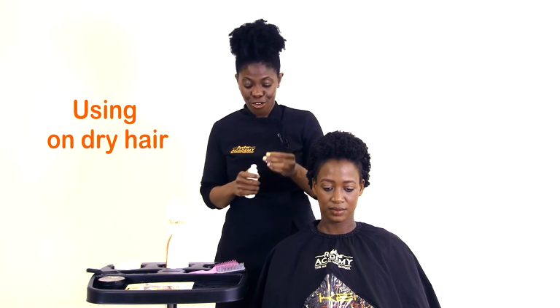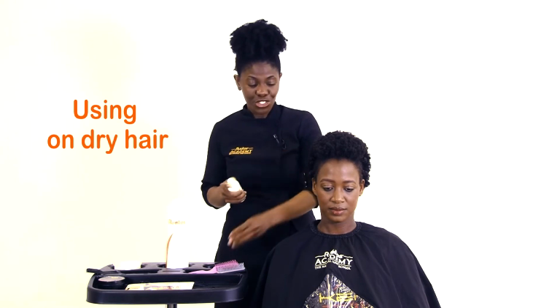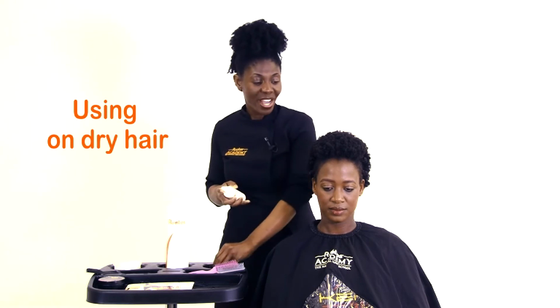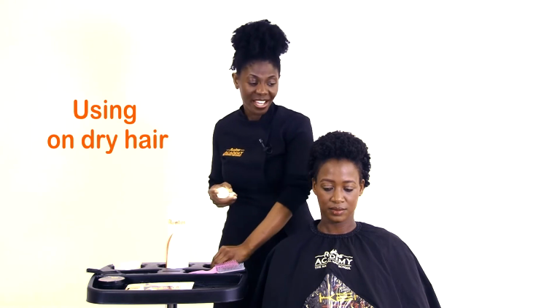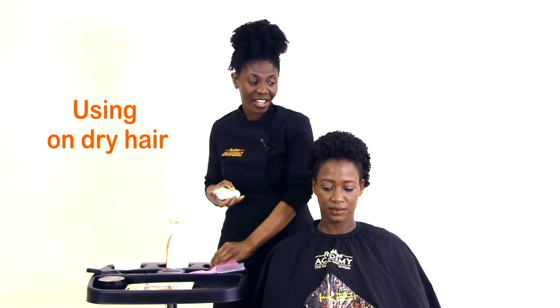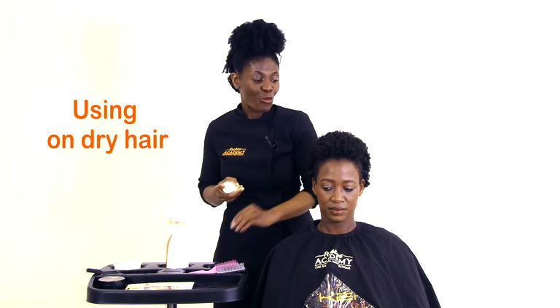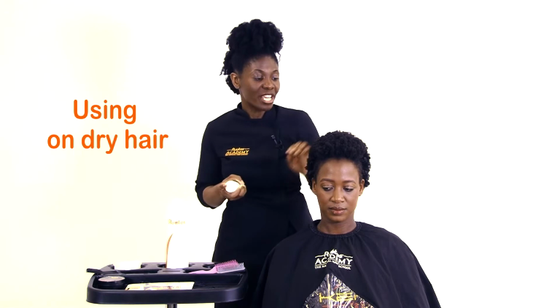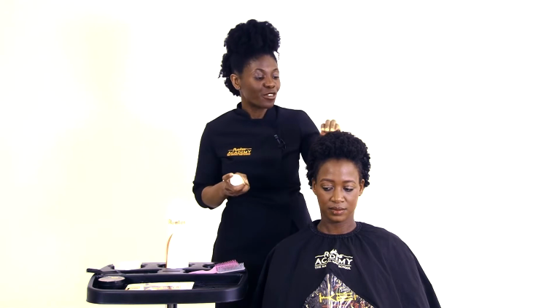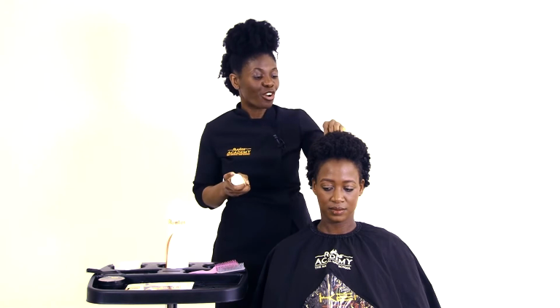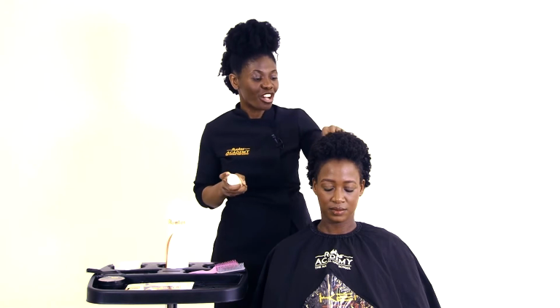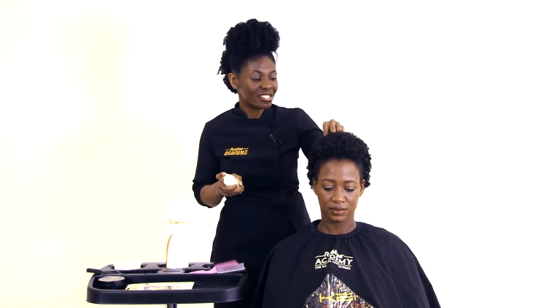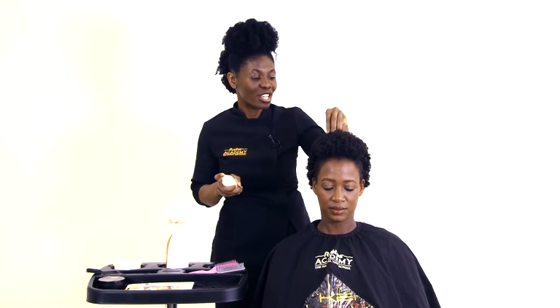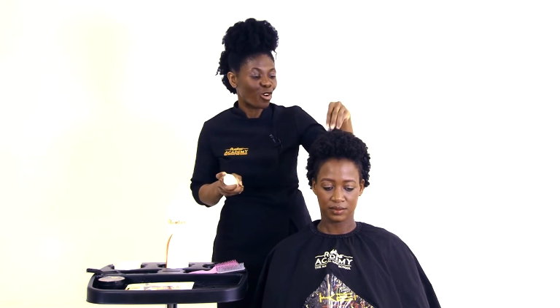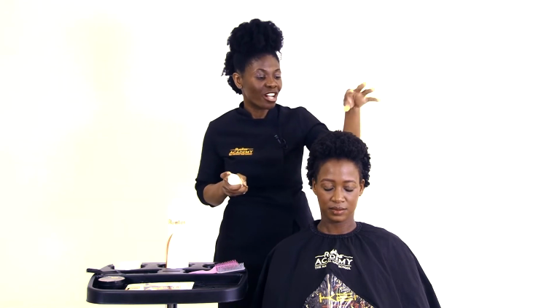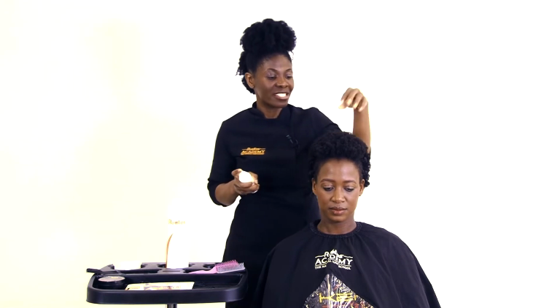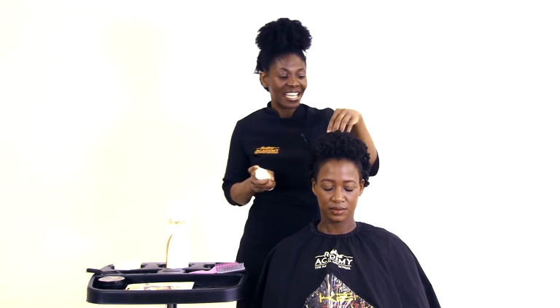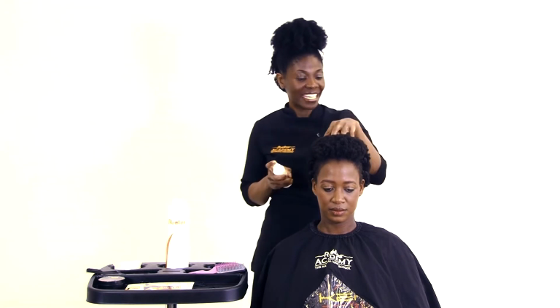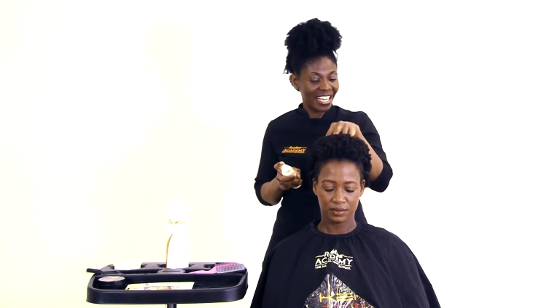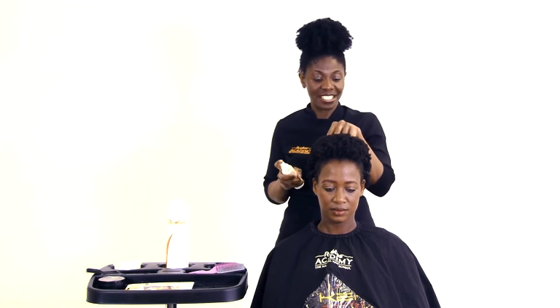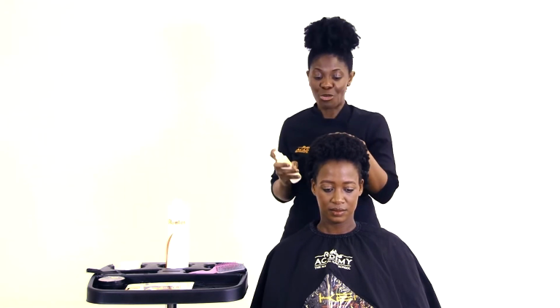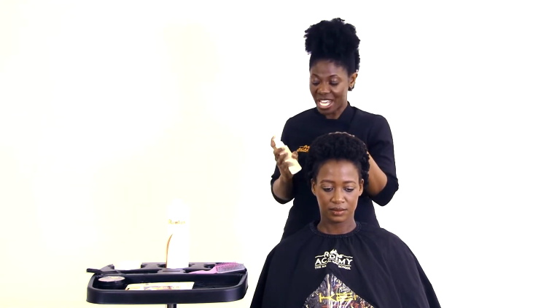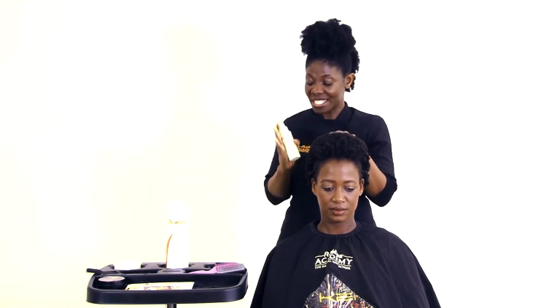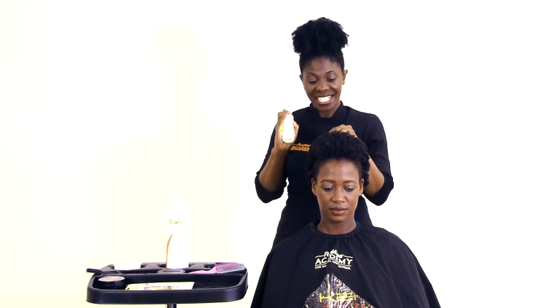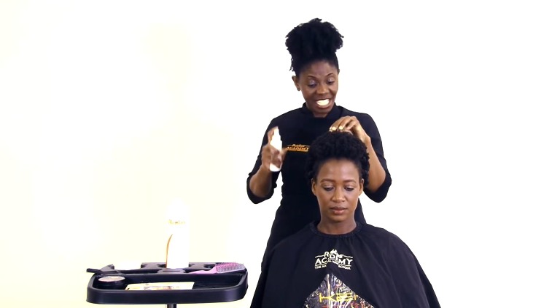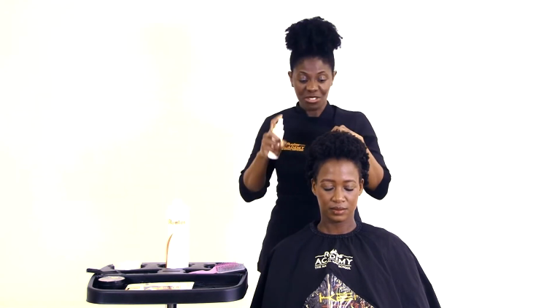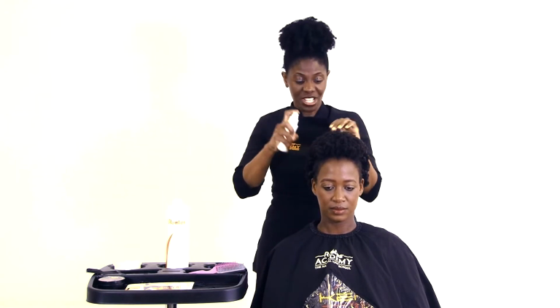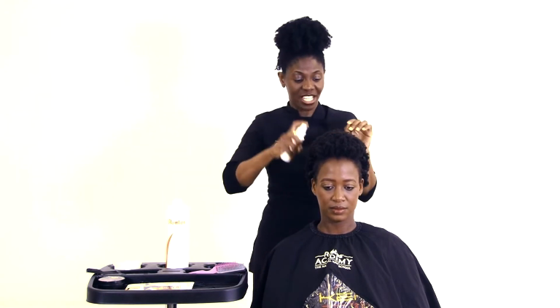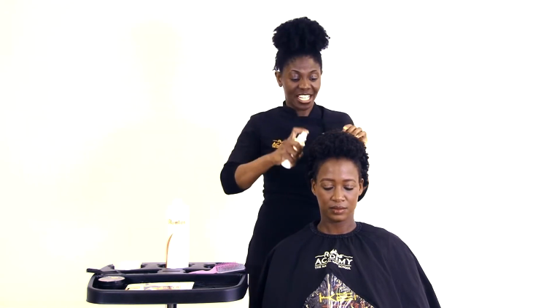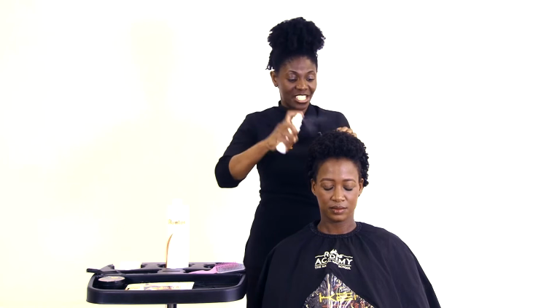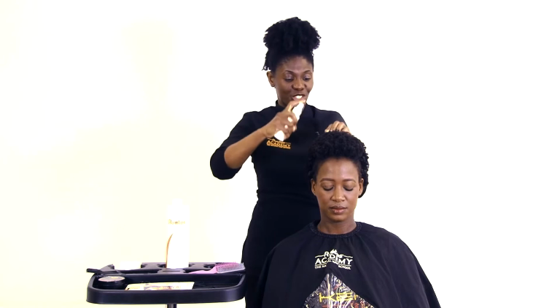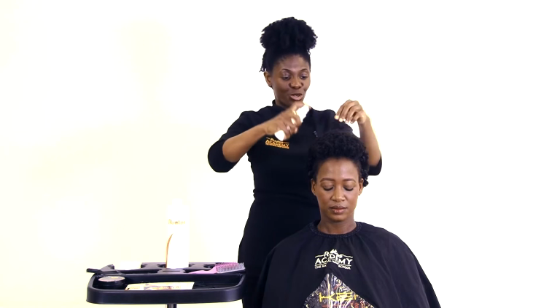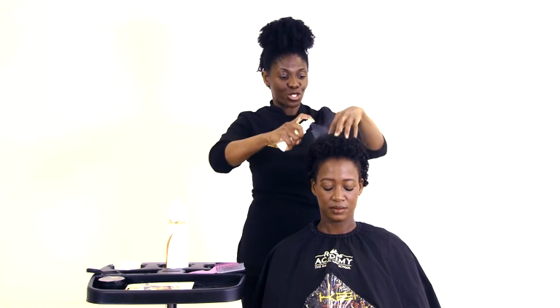On dry hair, whether you've got curls, coils, kinks, or waves, this refresher is your go-to.